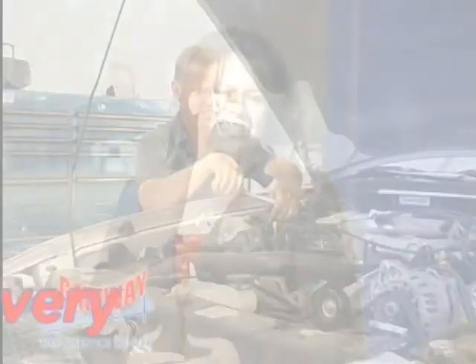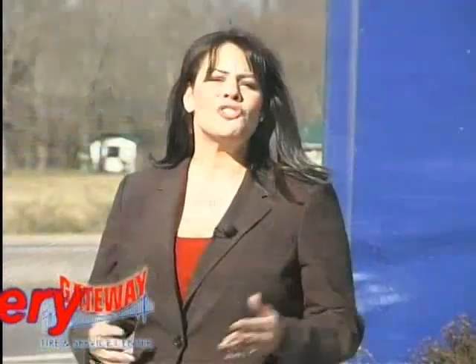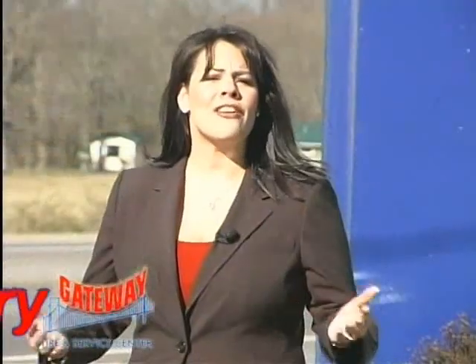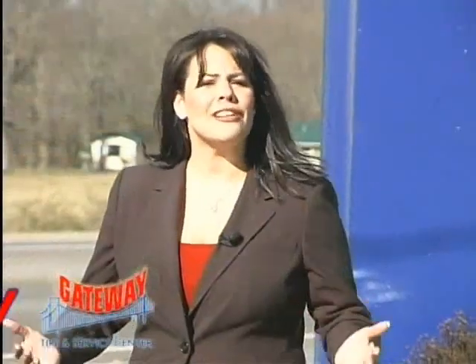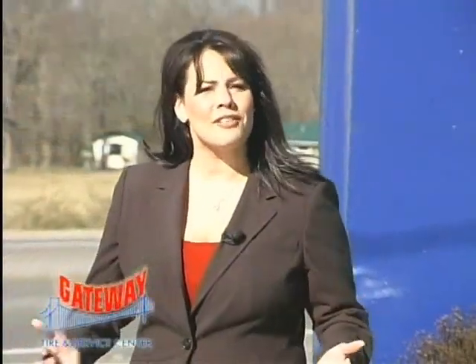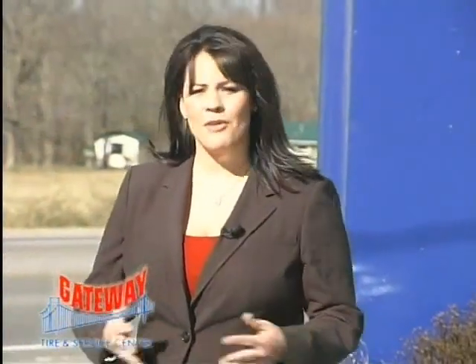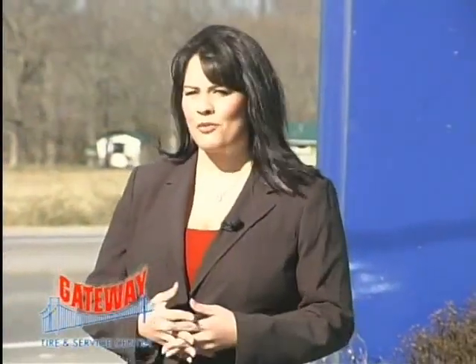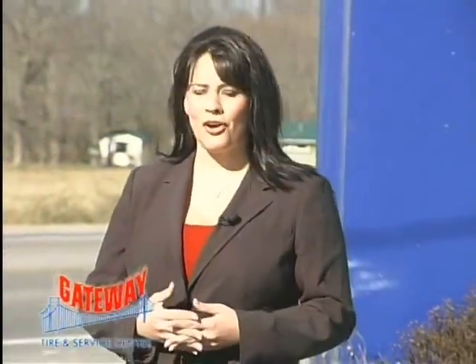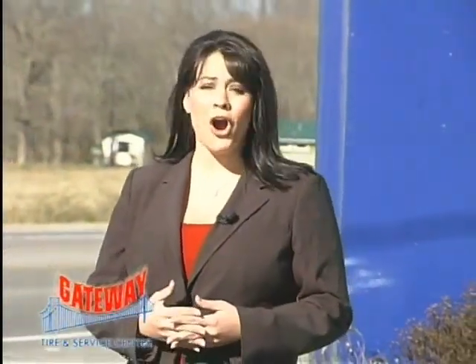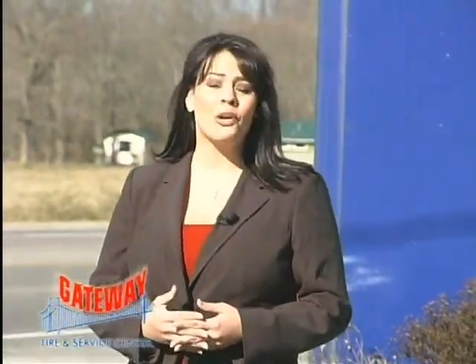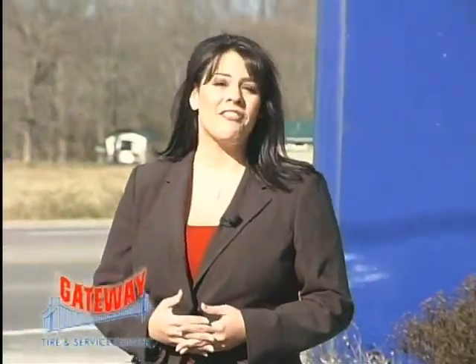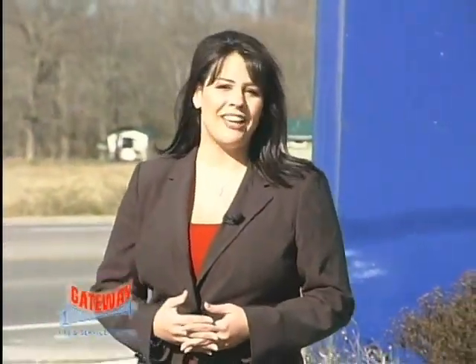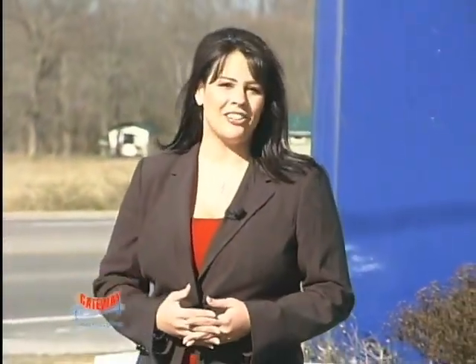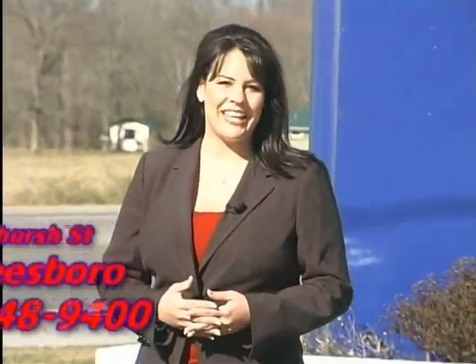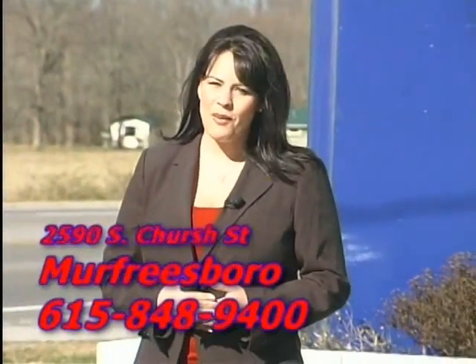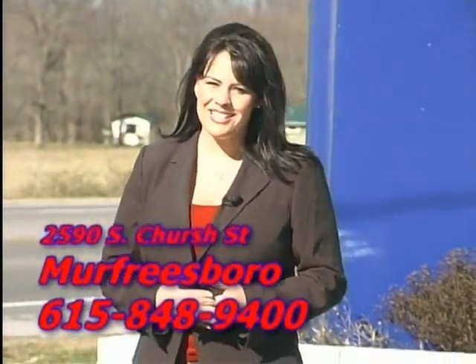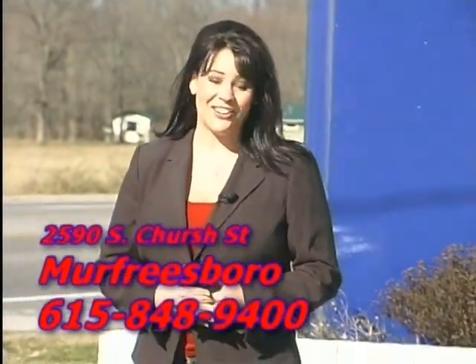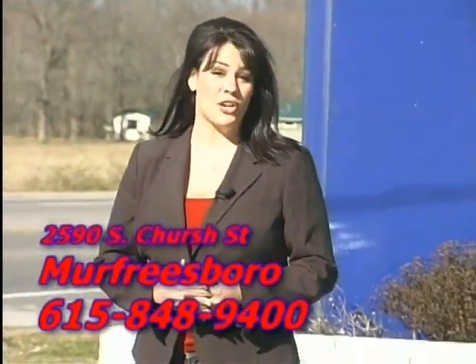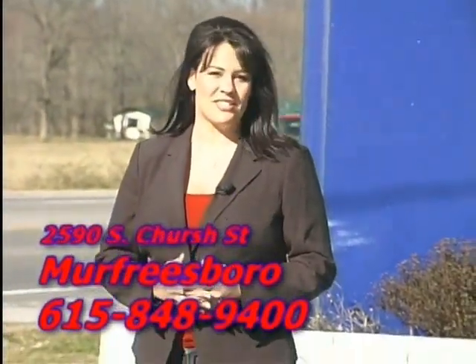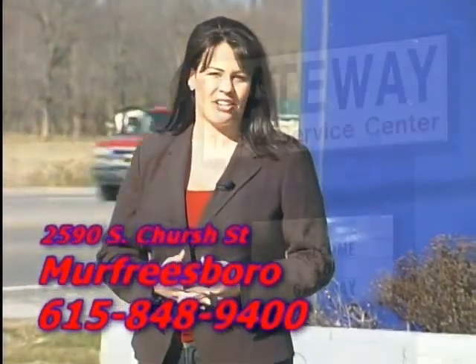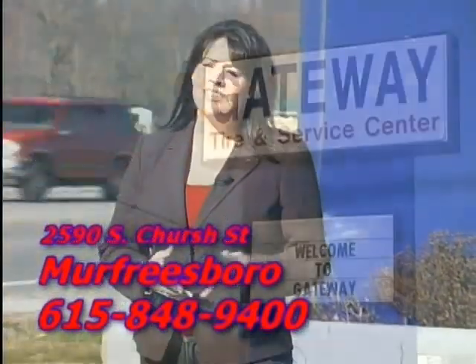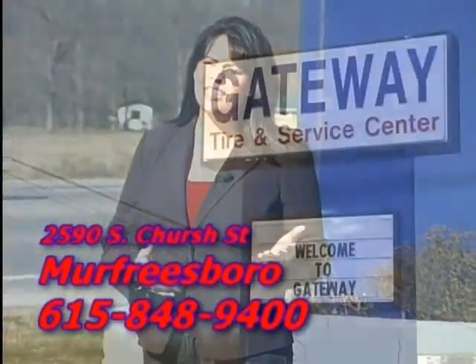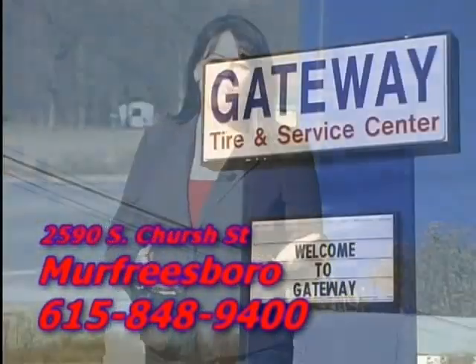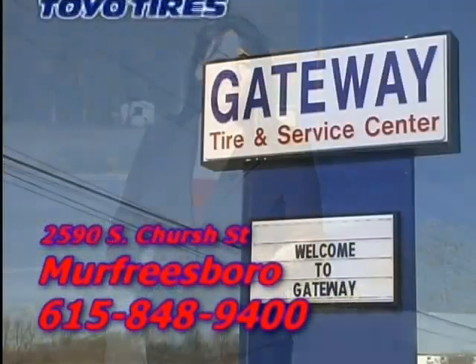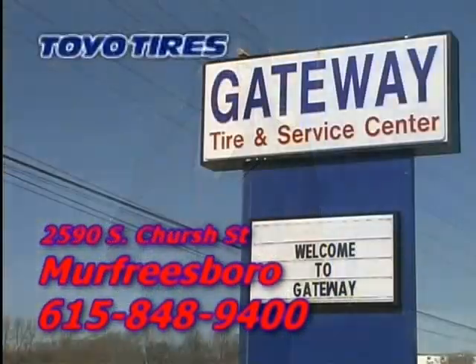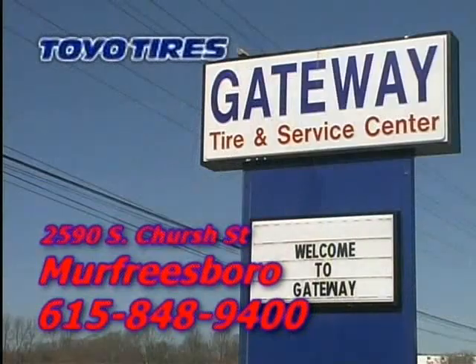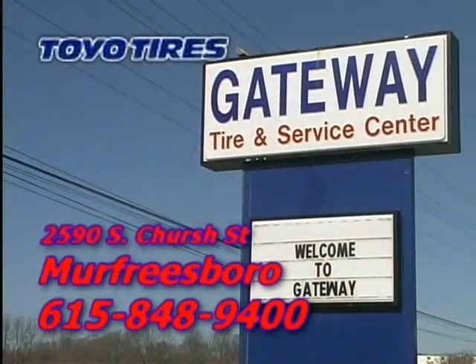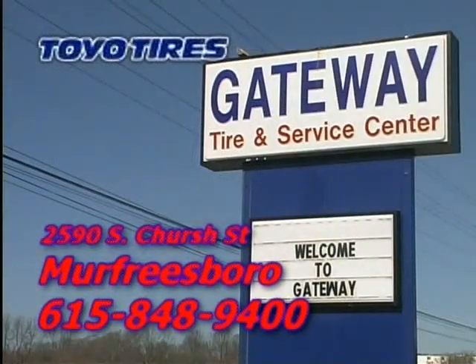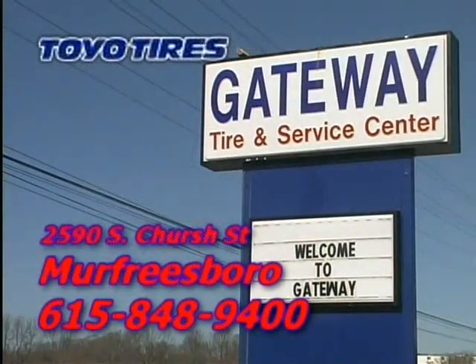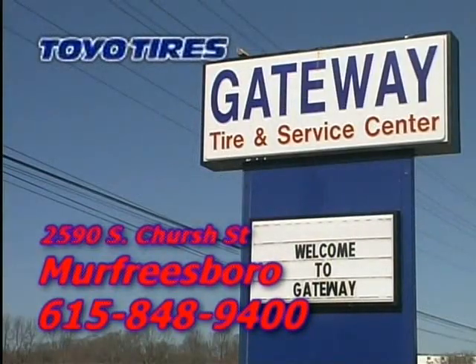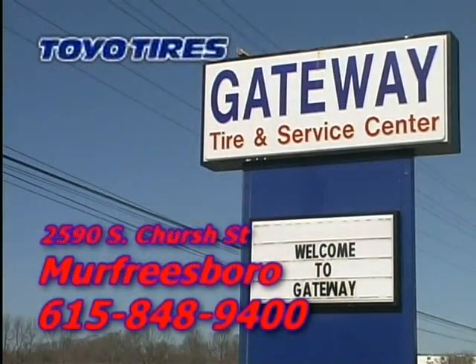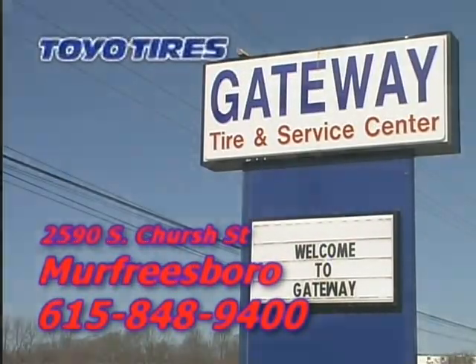Share the love this month with your hardworking vehicle at Gateway Tire and Service Center, still featuring high-quality Toyo Tire.